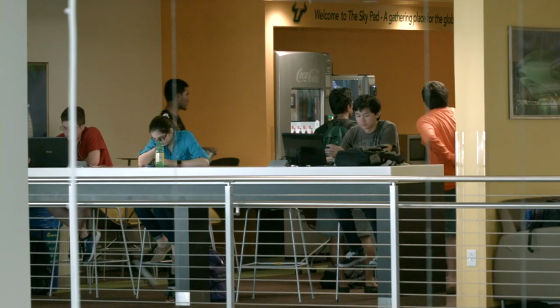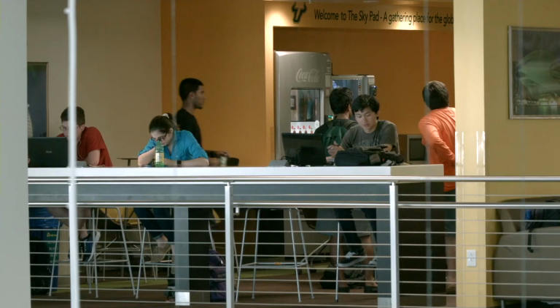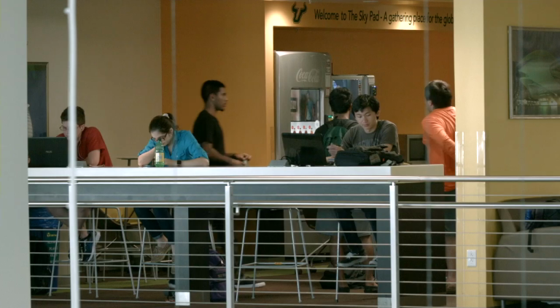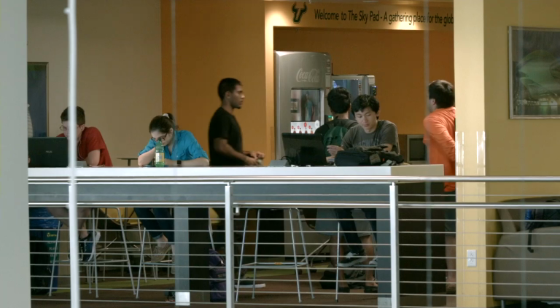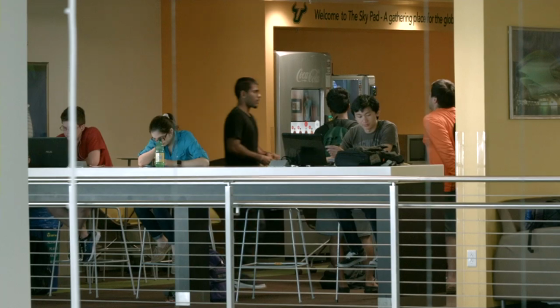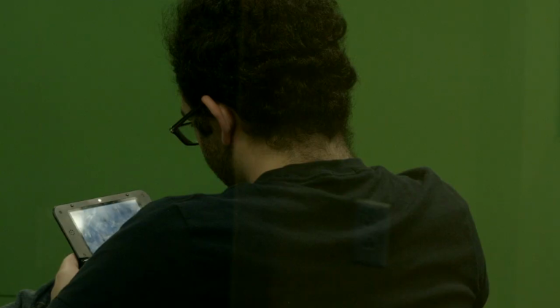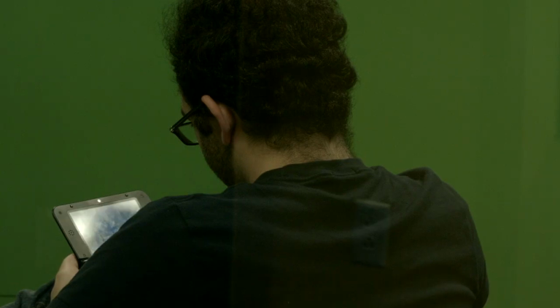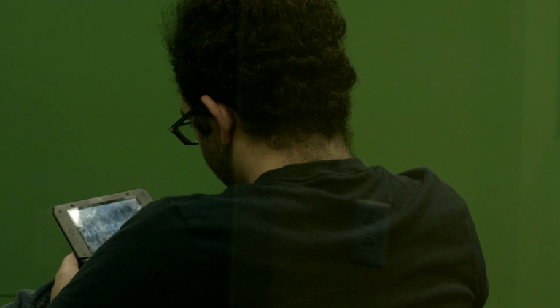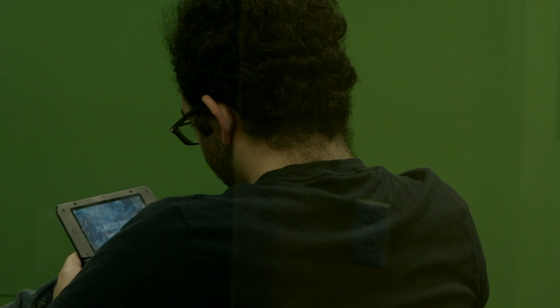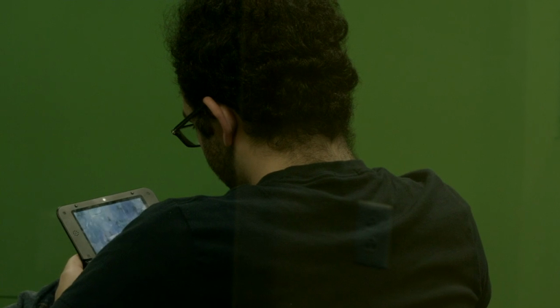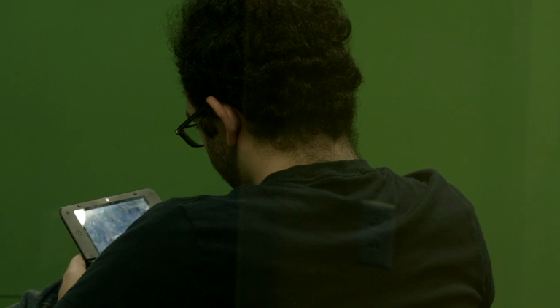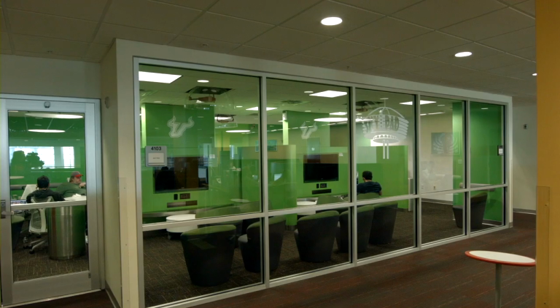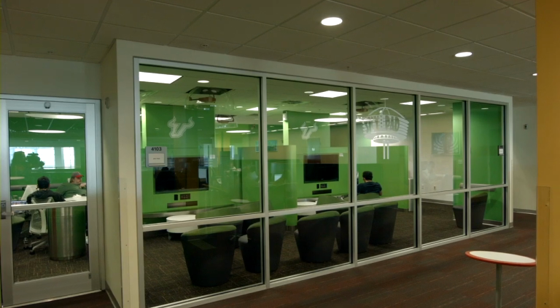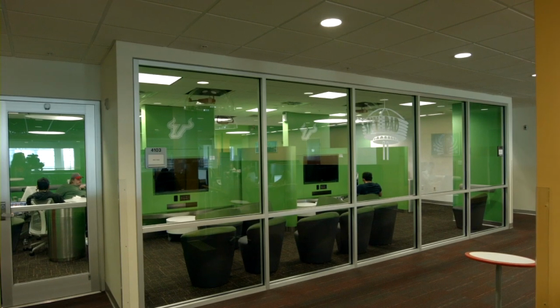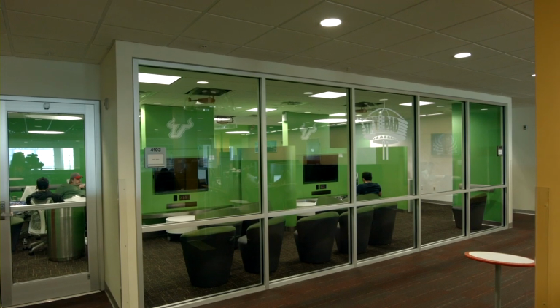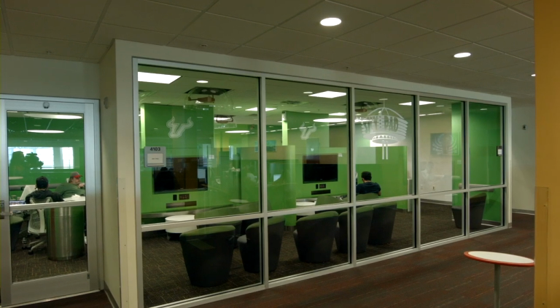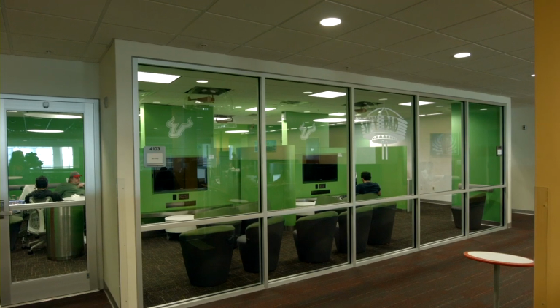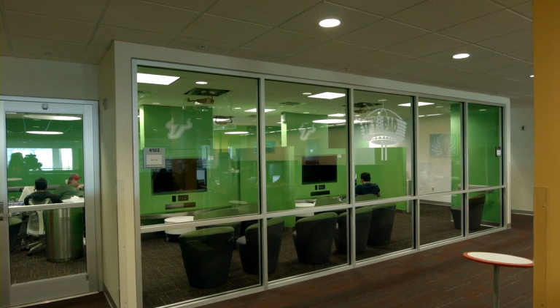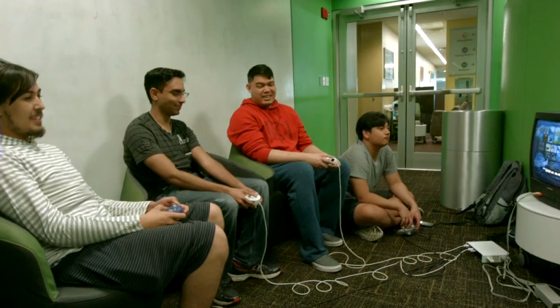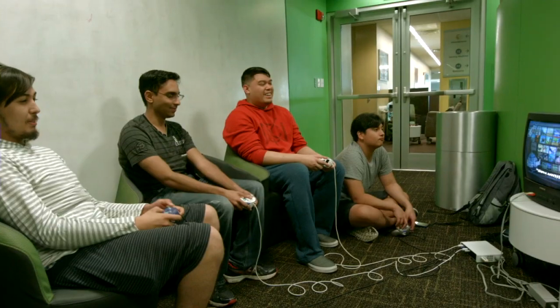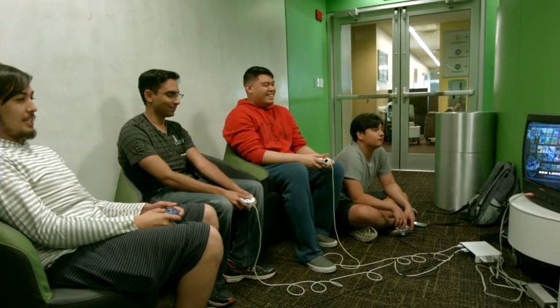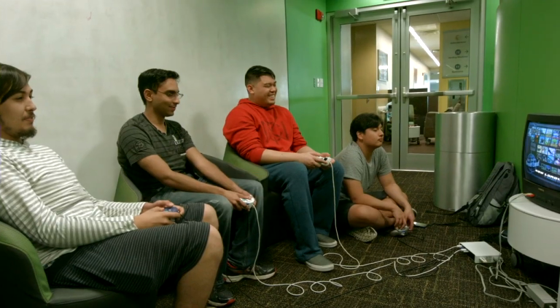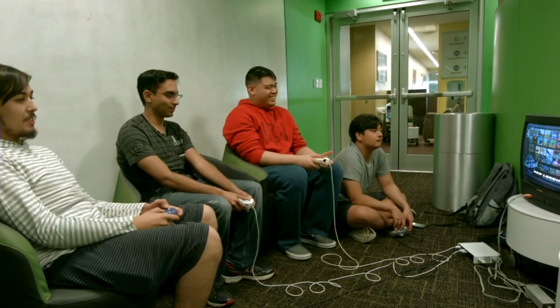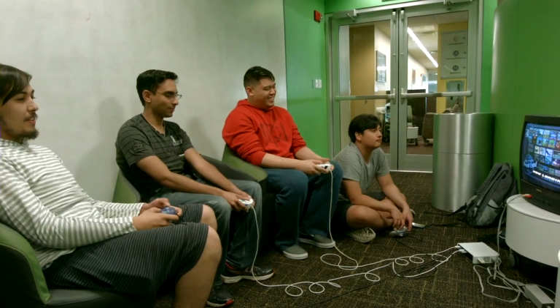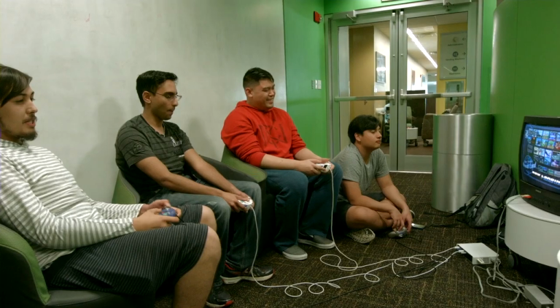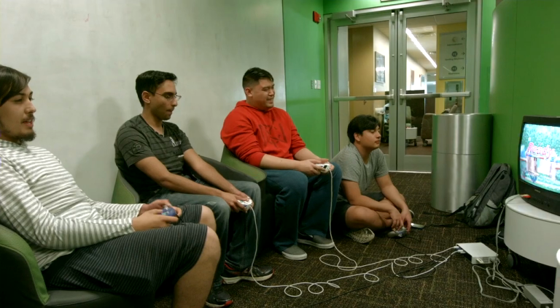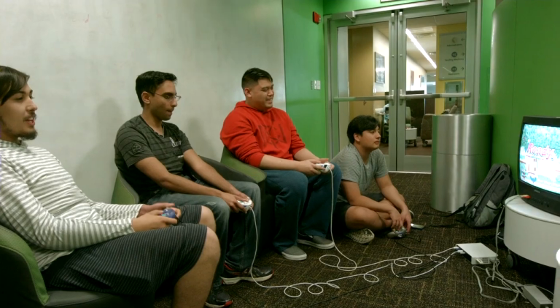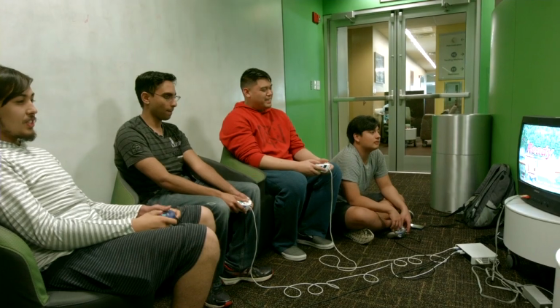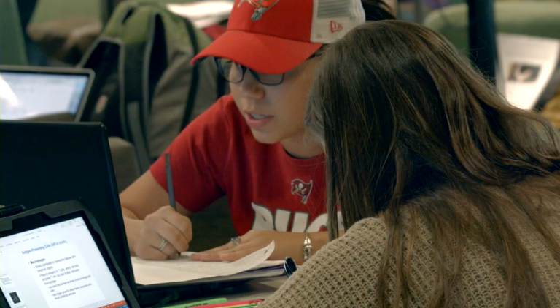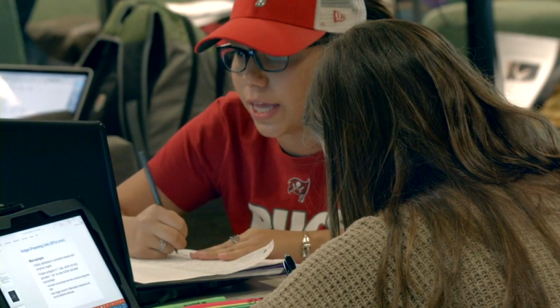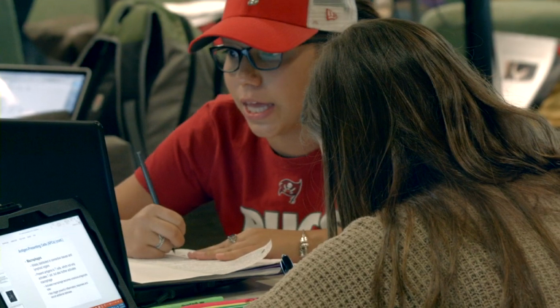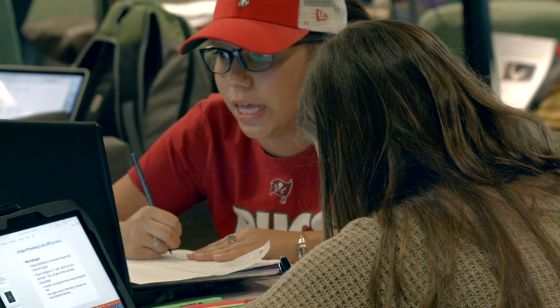To relax, many students visit the SkyPad, a lounge where you can play games, hang out with friends, or focus on homework.